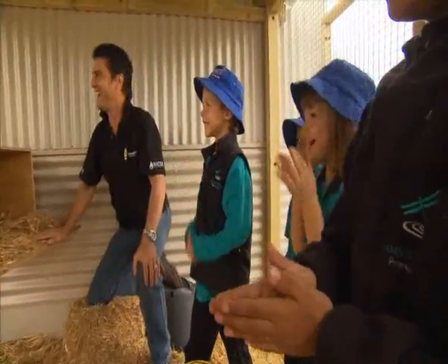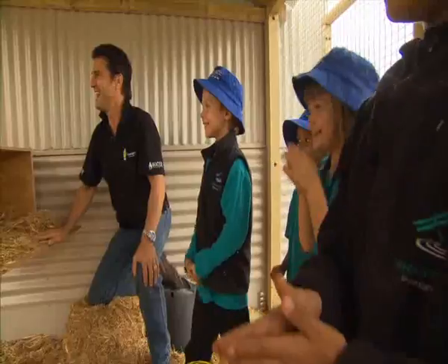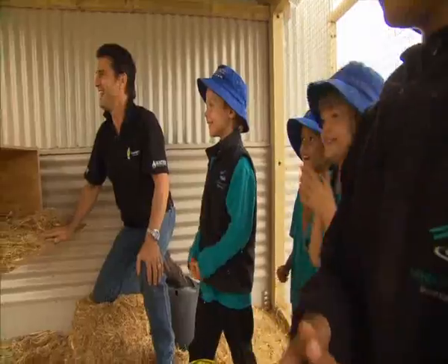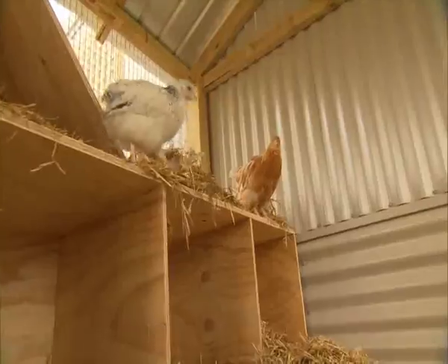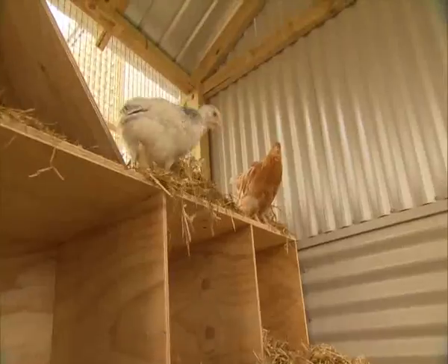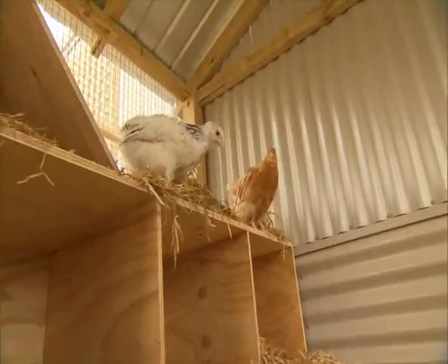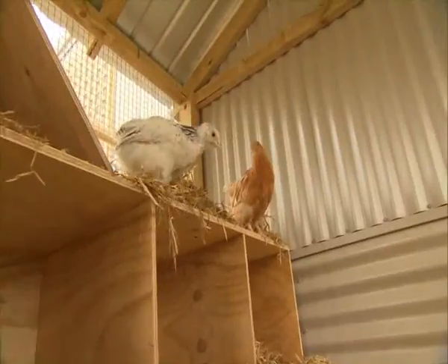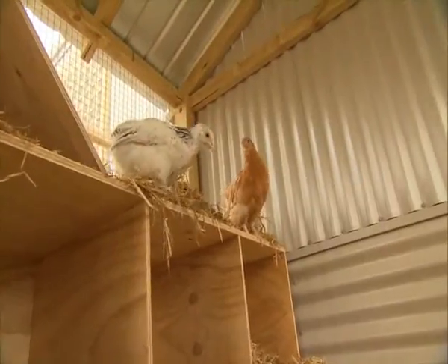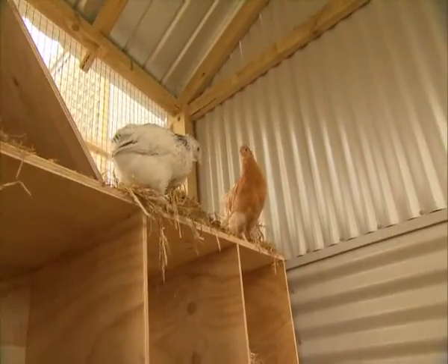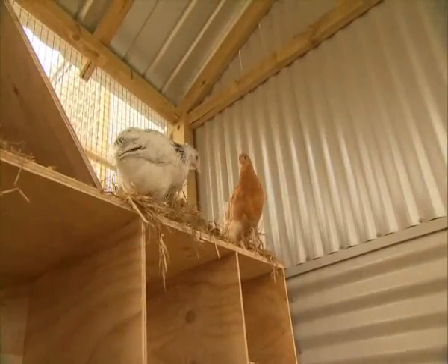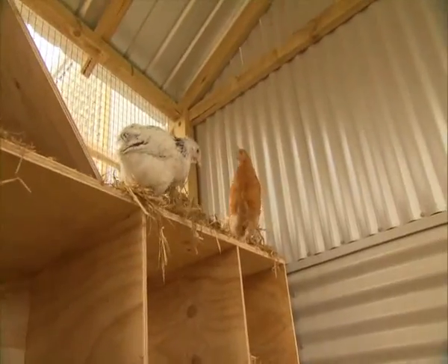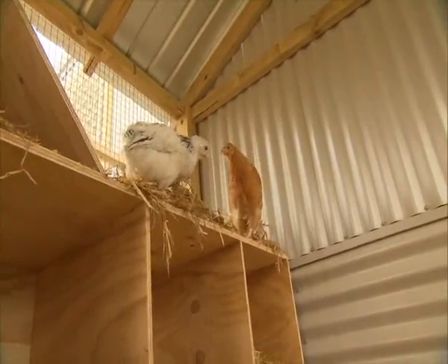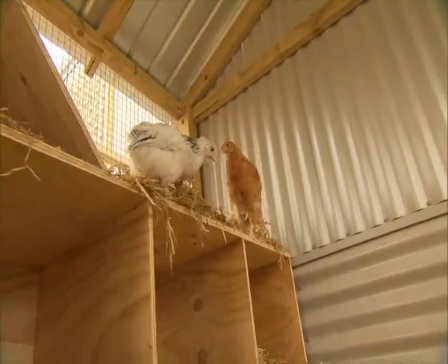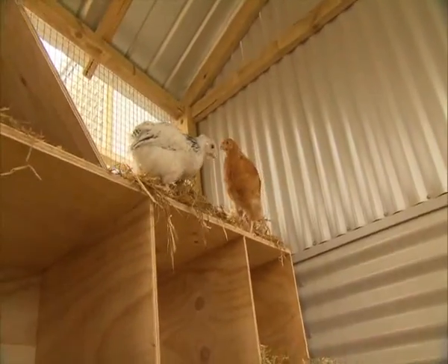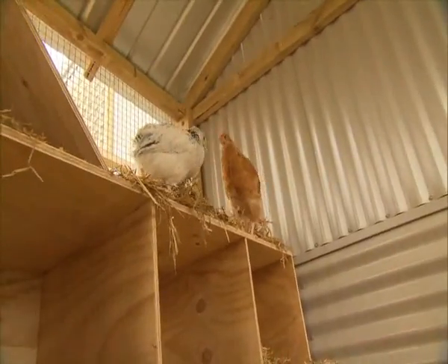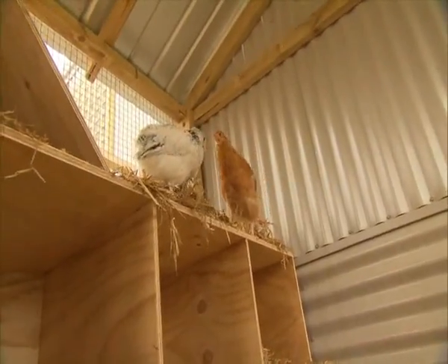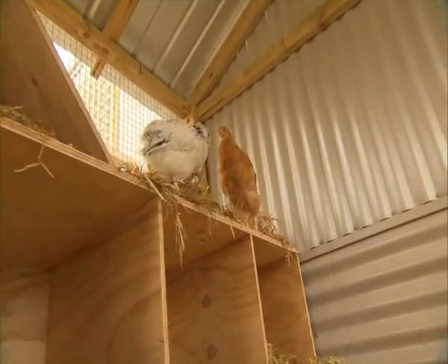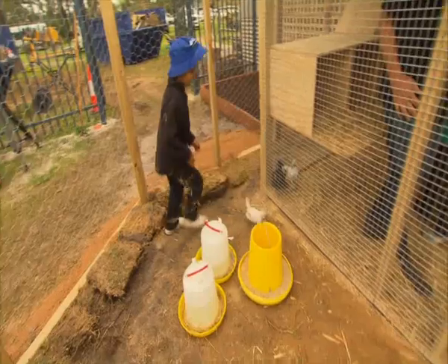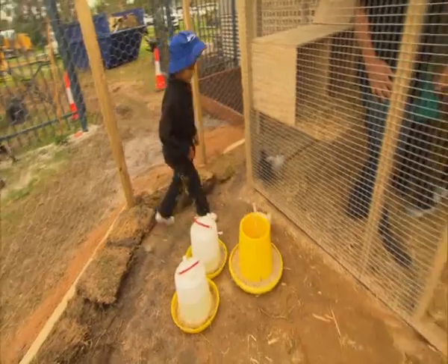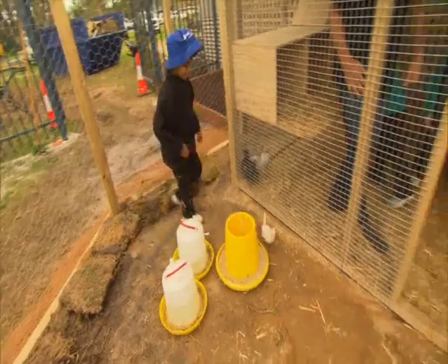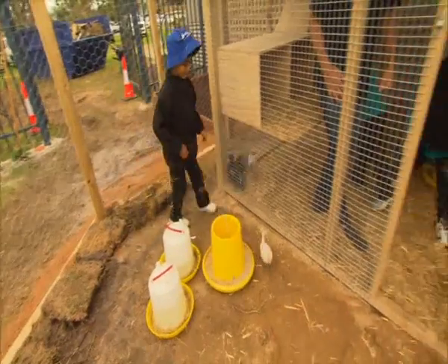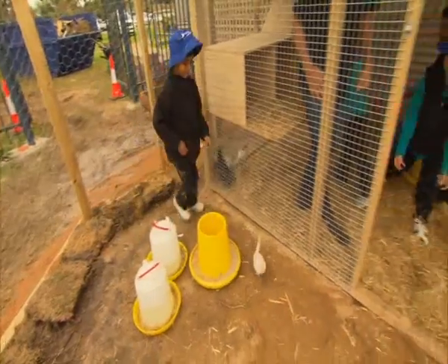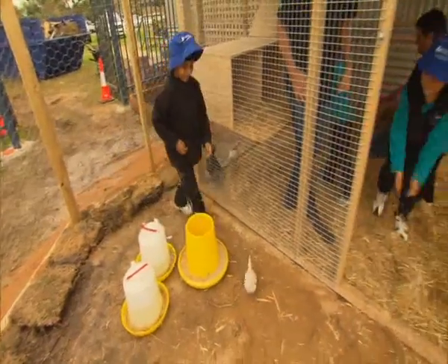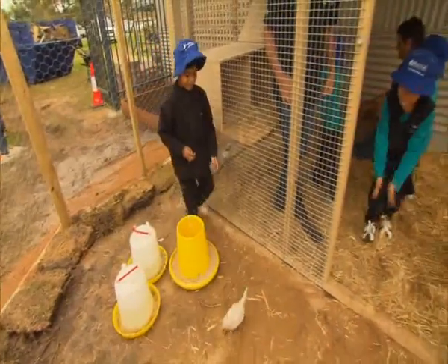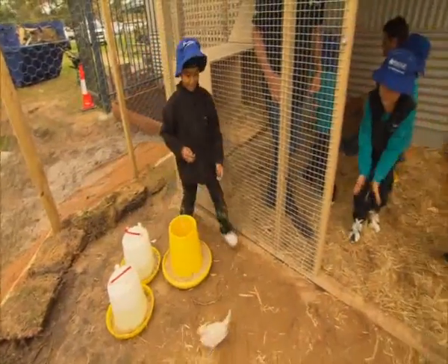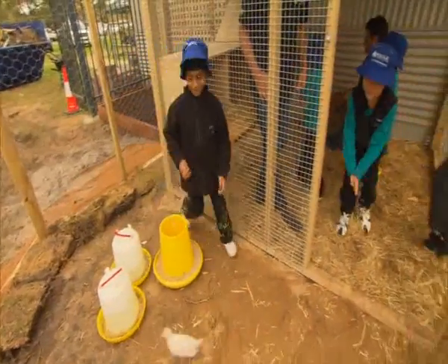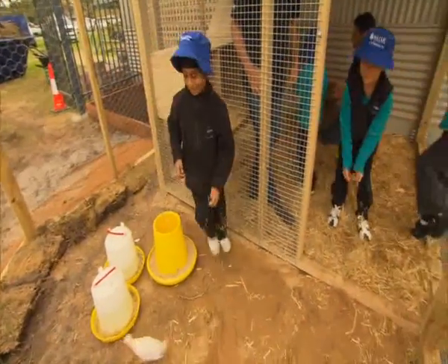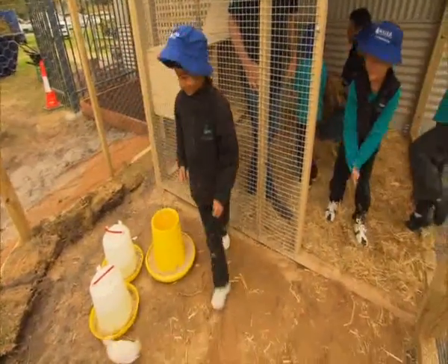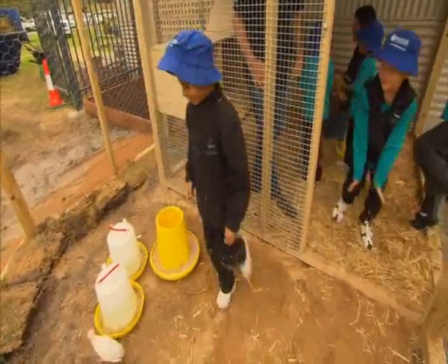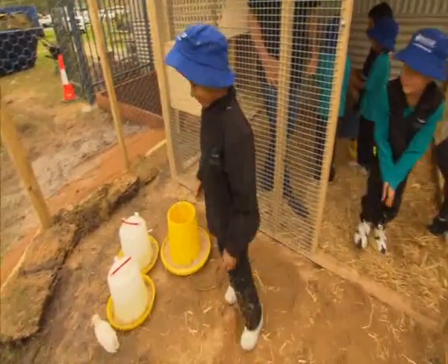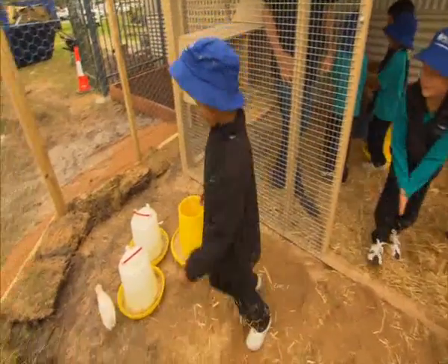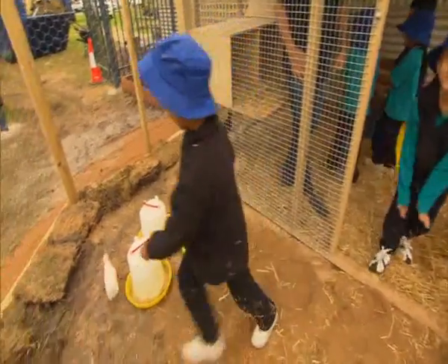They can fly, but not very far. Now there's a chicken outside — we've got to catch the chicken!